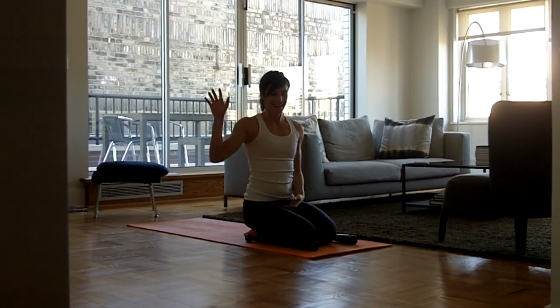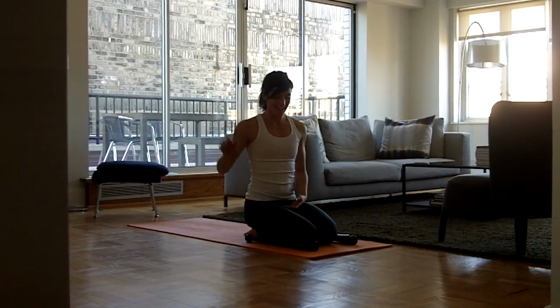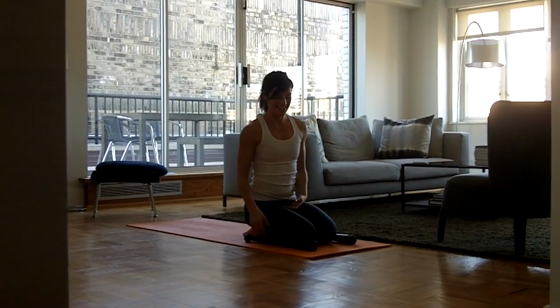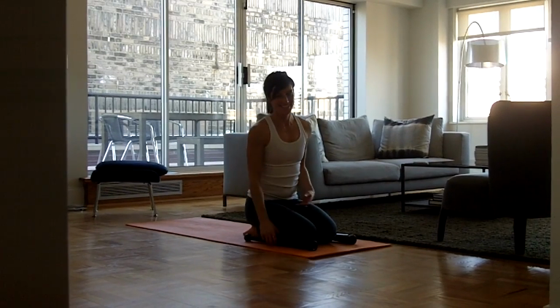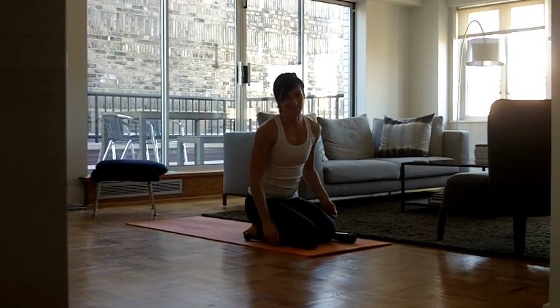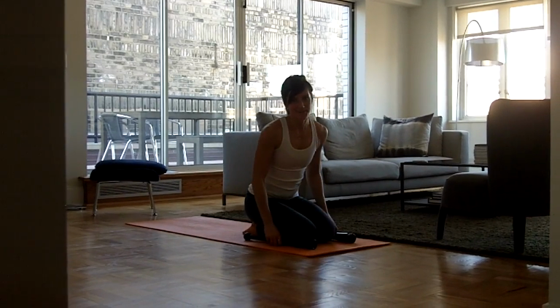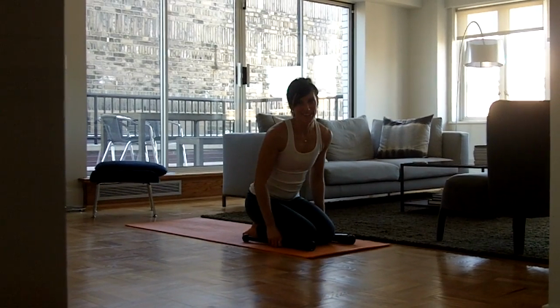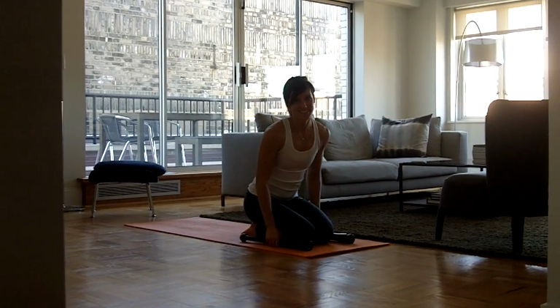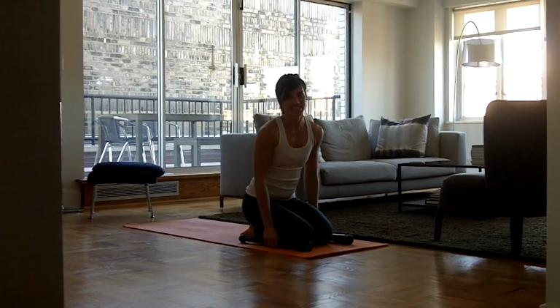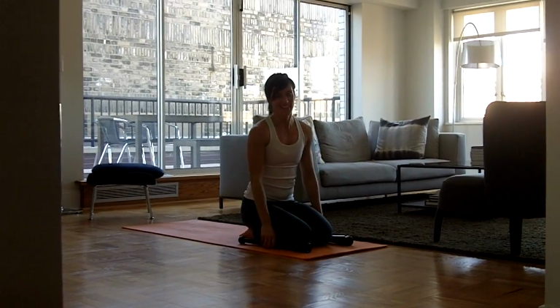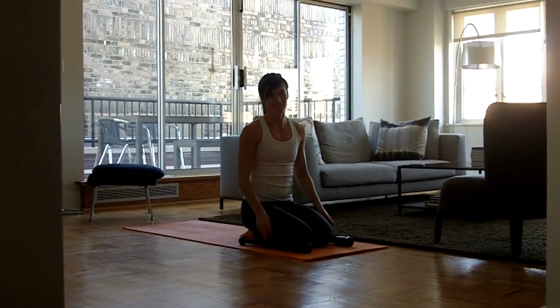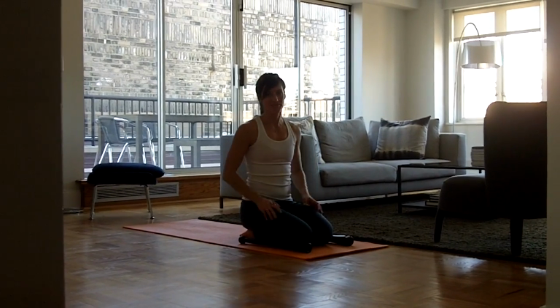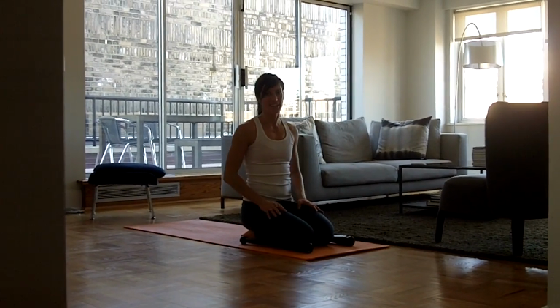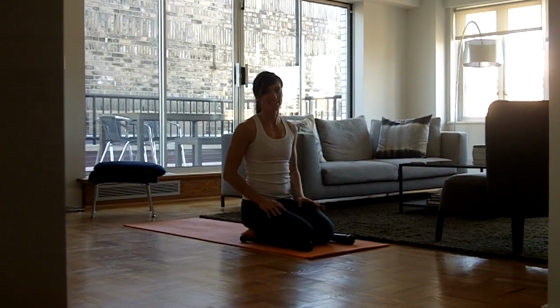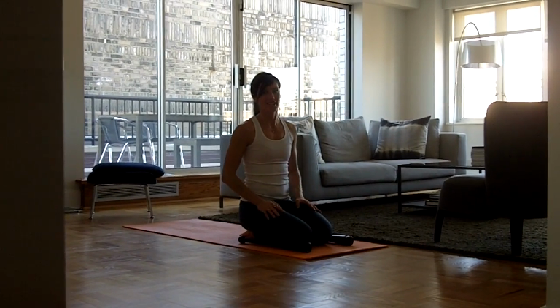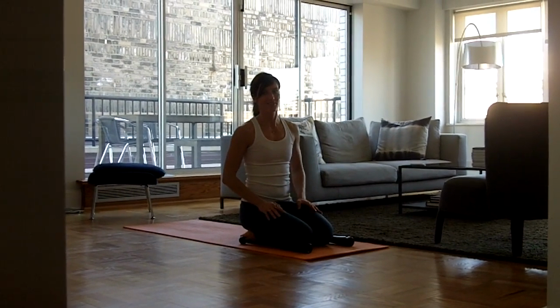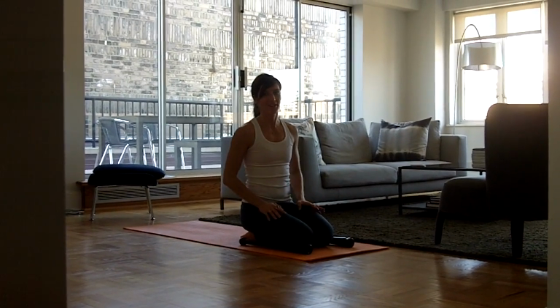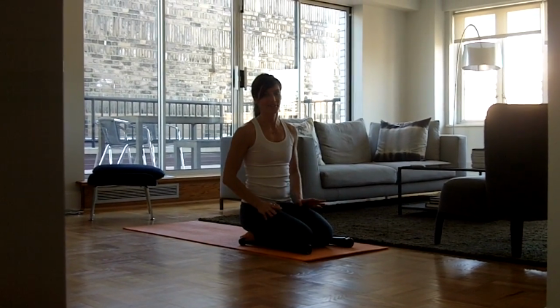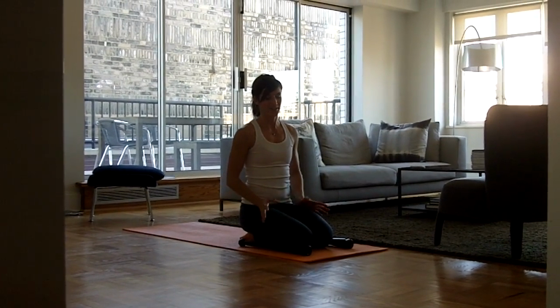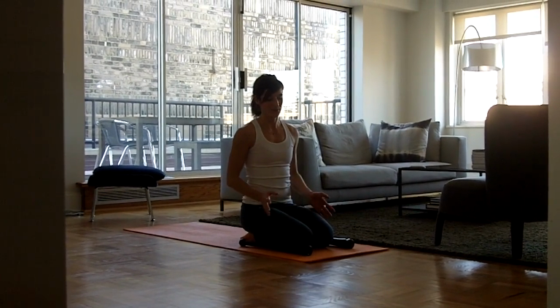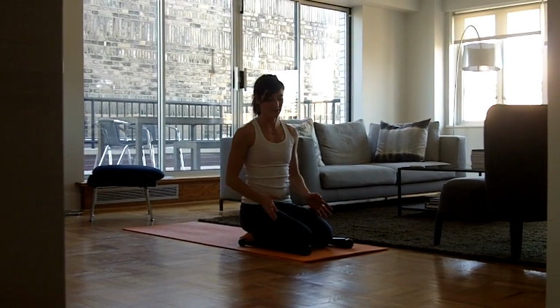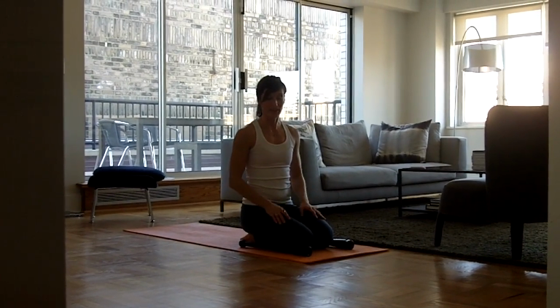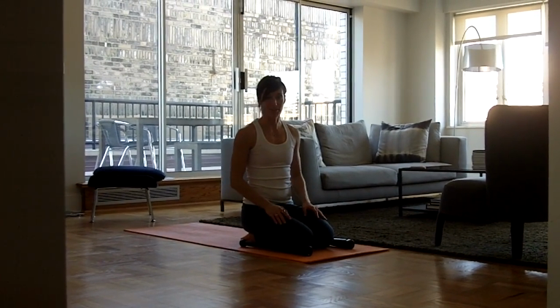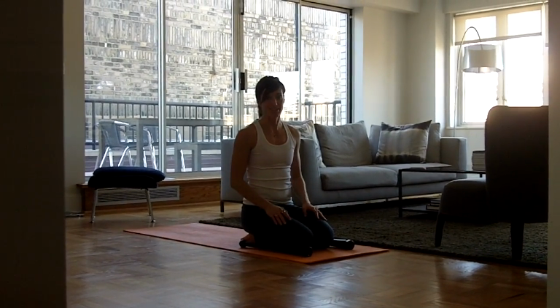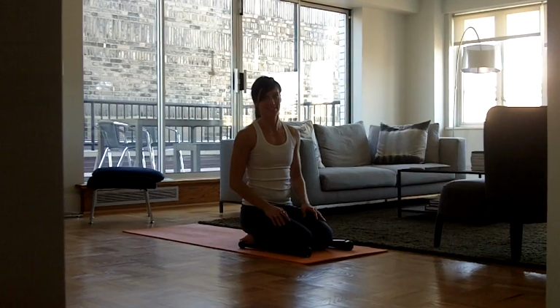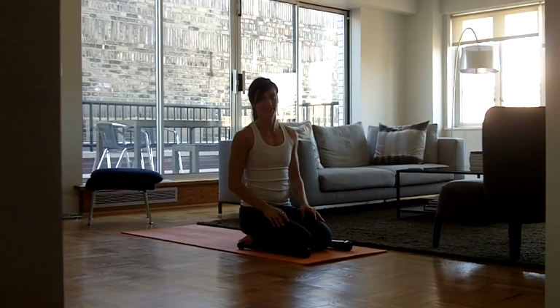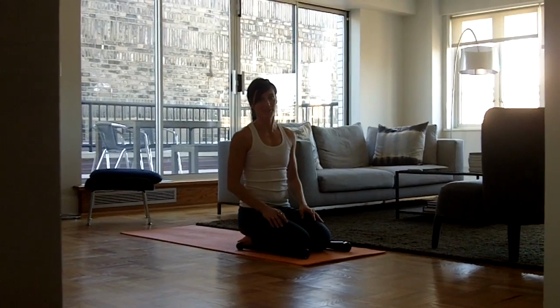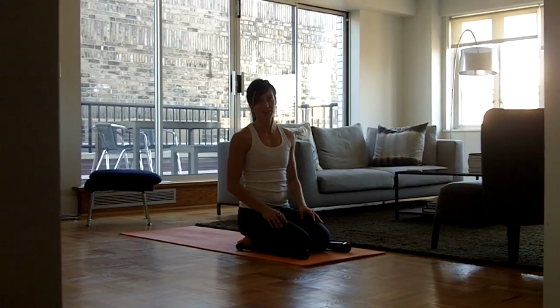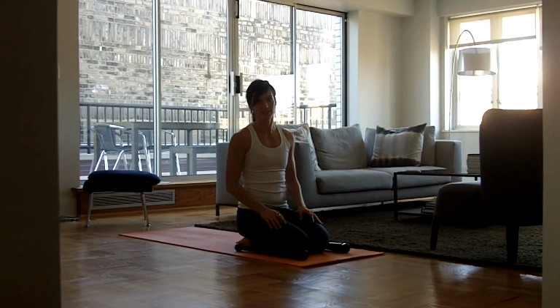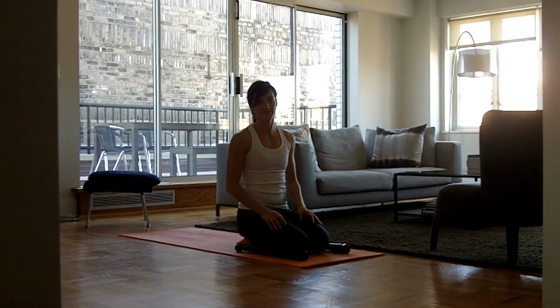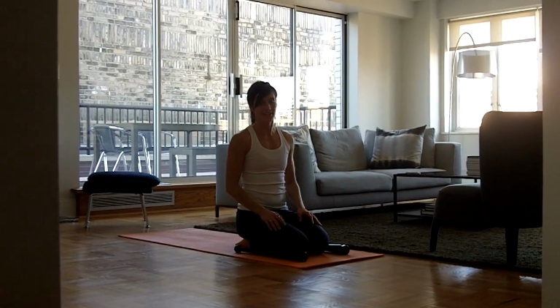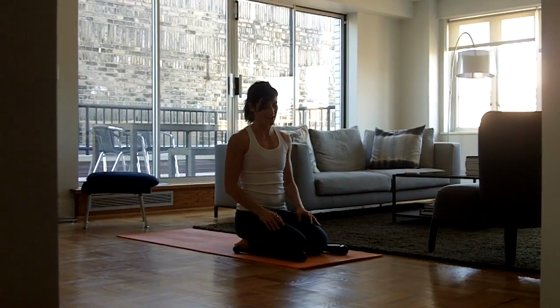Hey, this is Summer, just giving you some ideas for how you can incorporate your club bells into your core training for yoga.